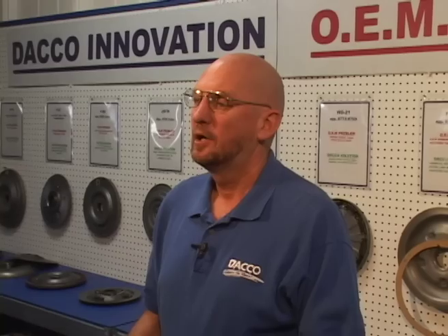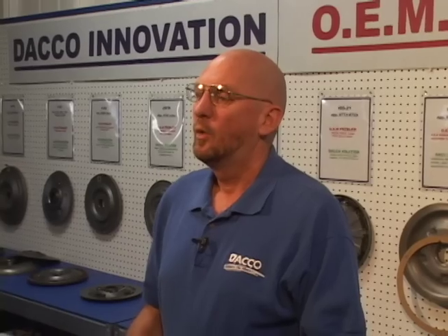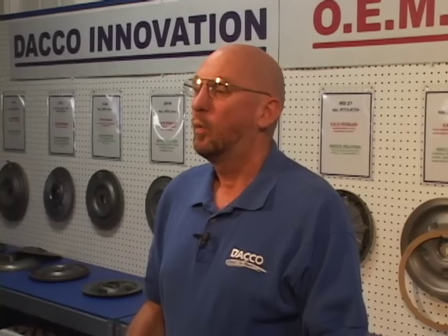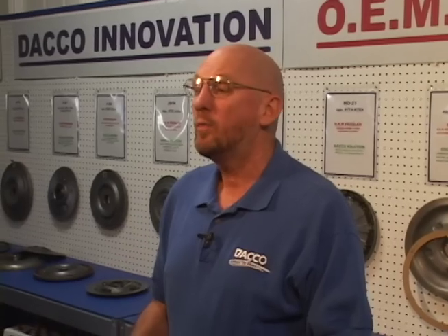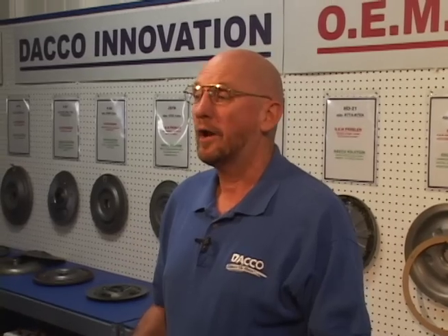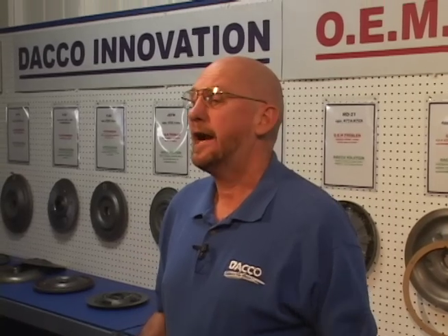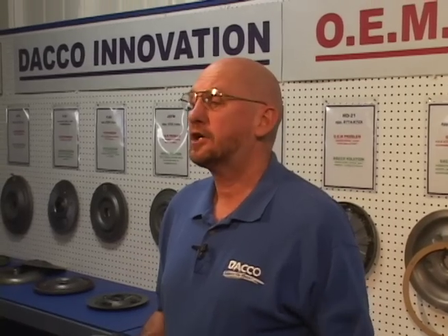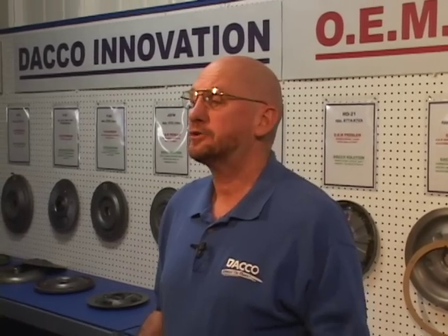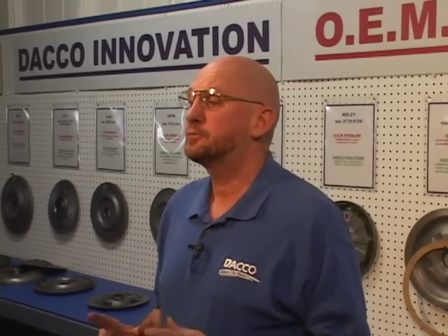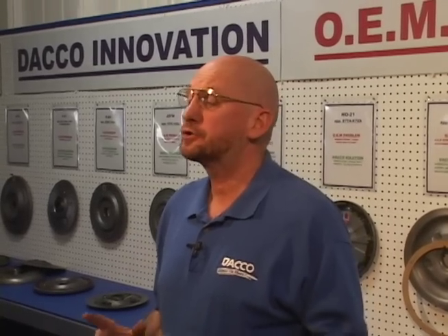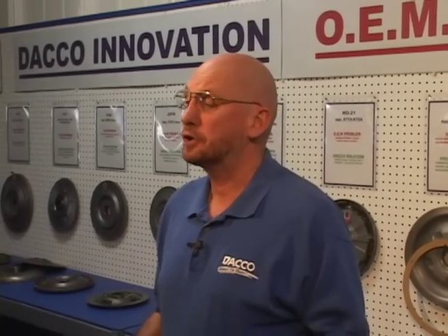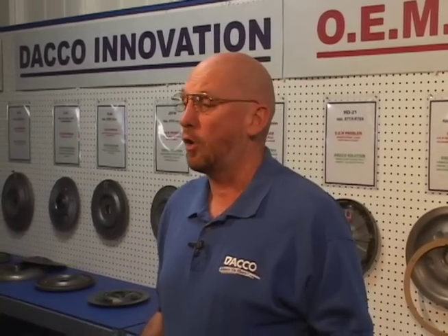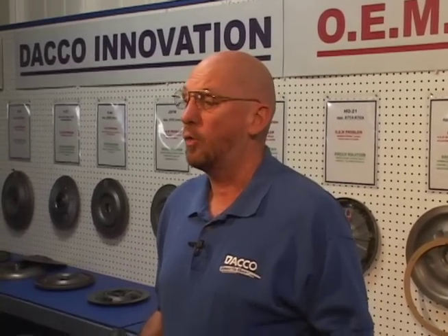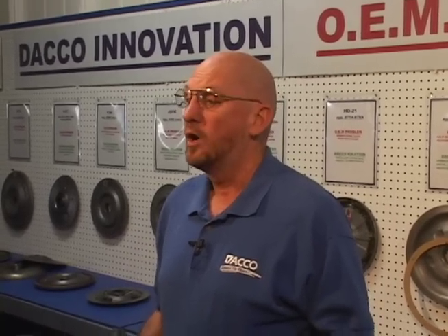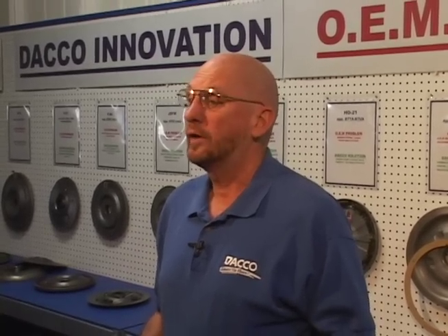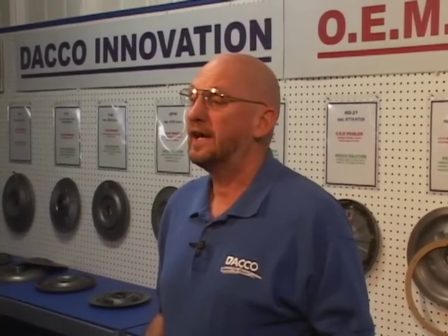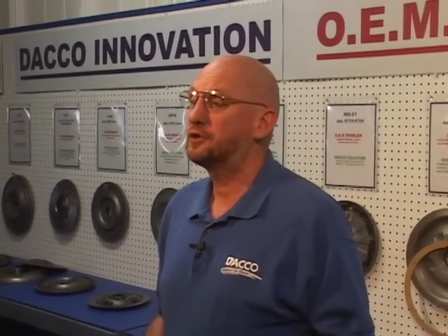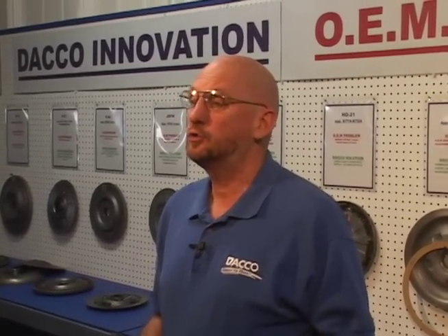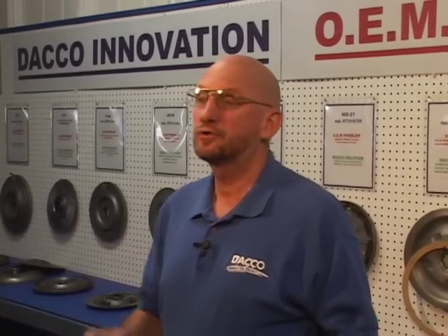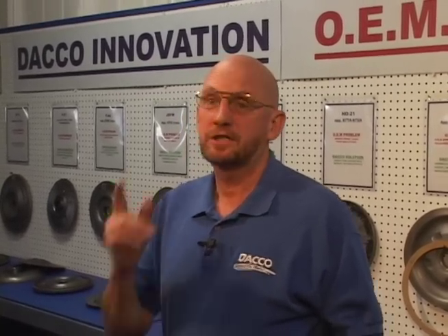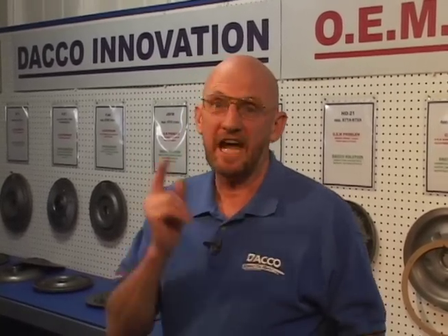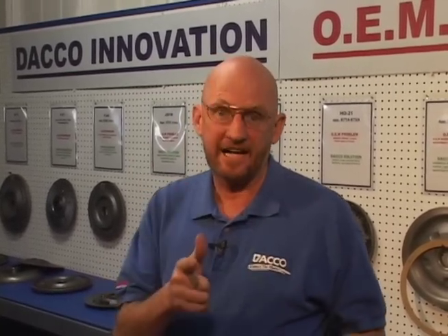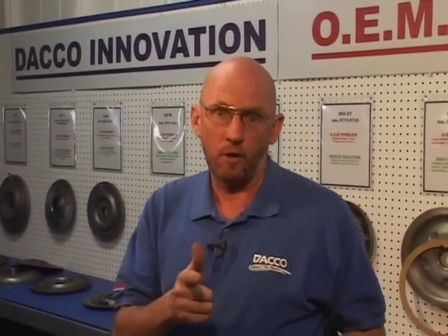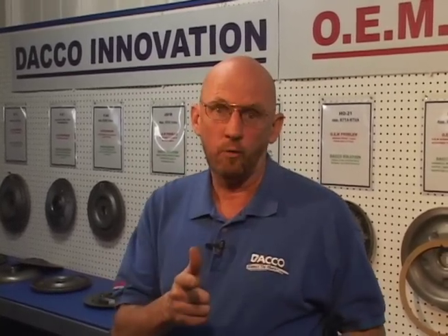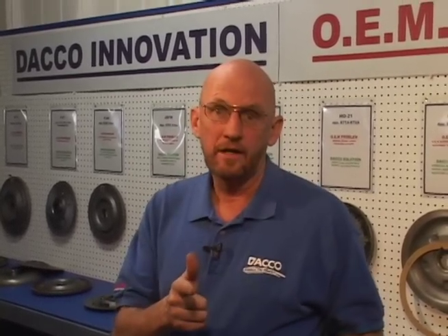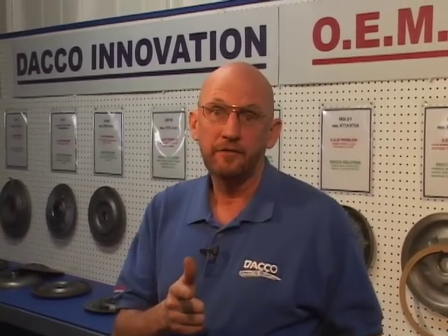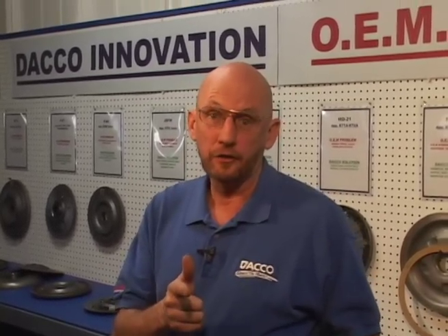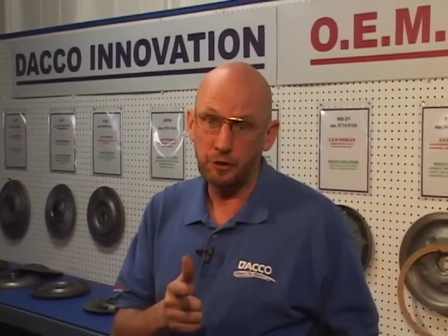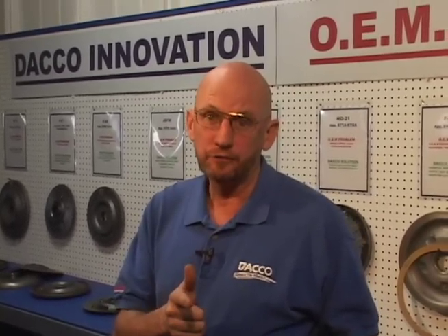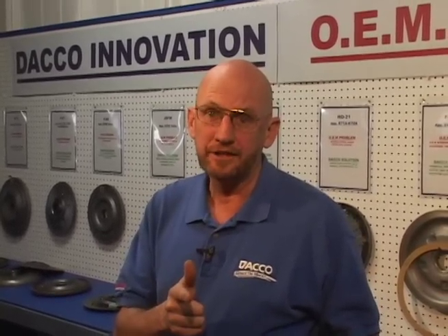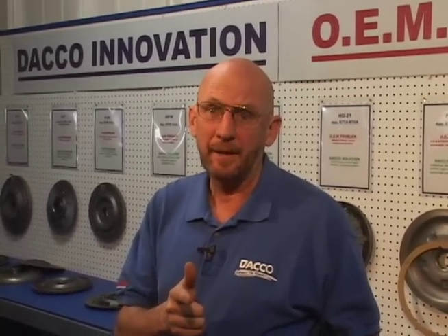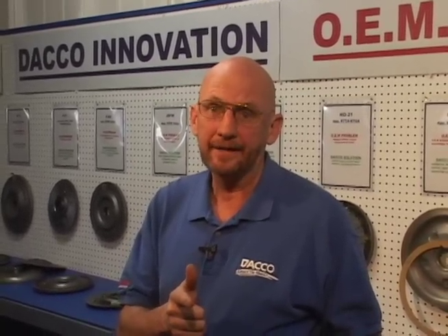We want our customers to know when they choose Deco, they're choosing the best.